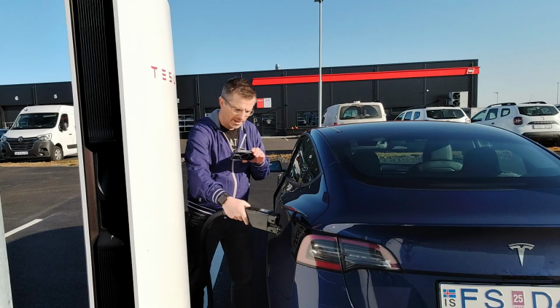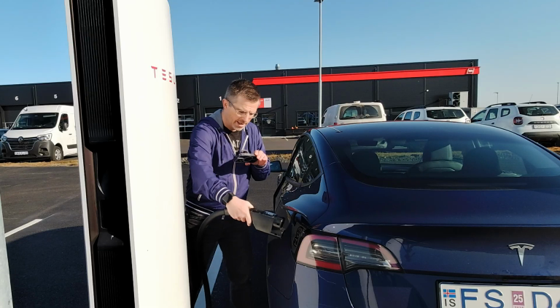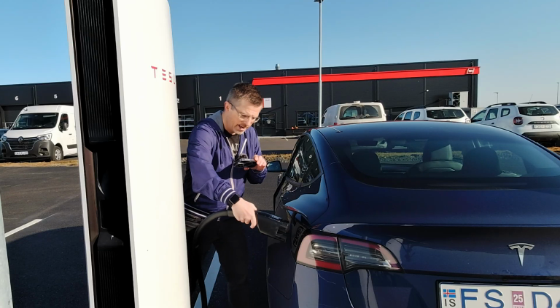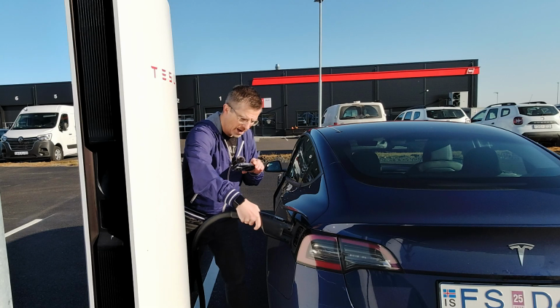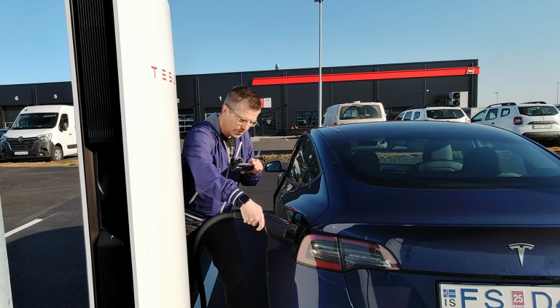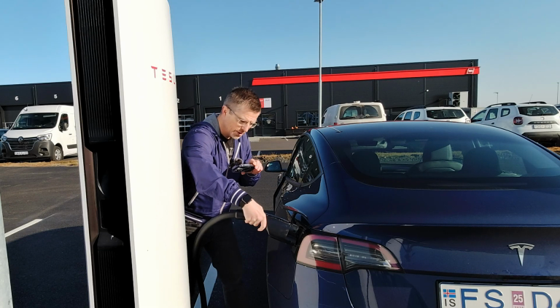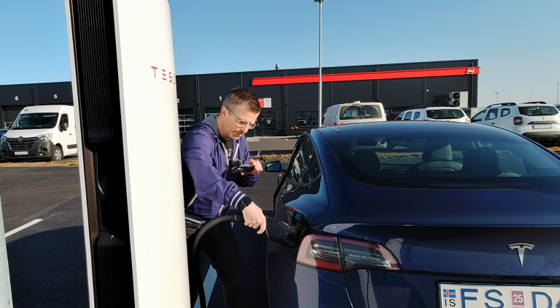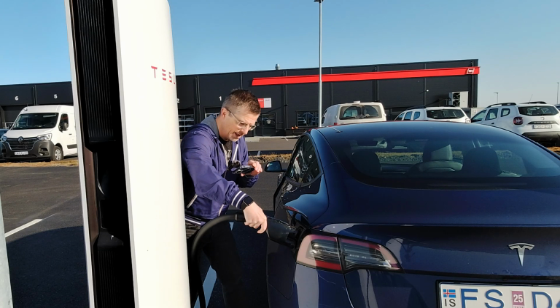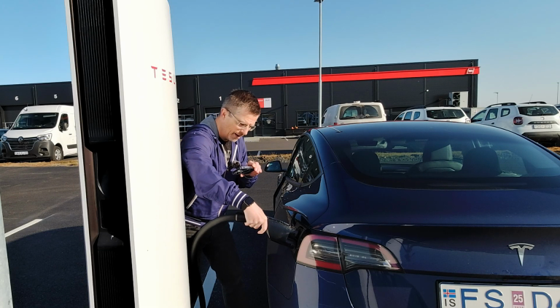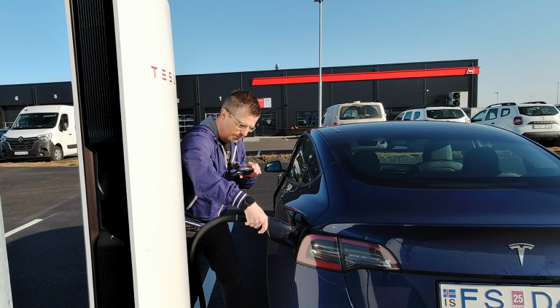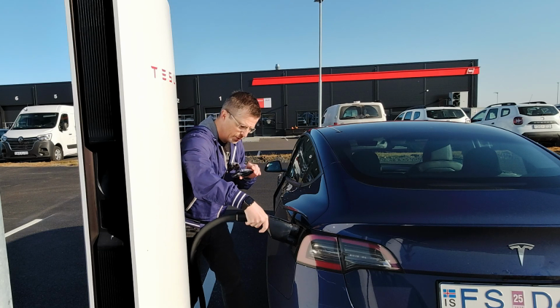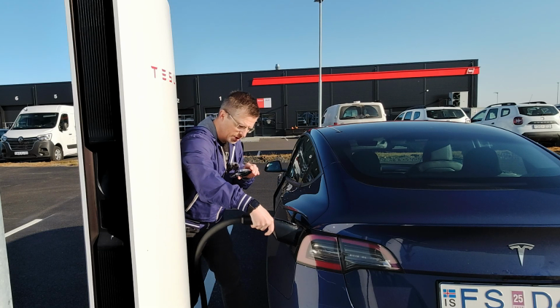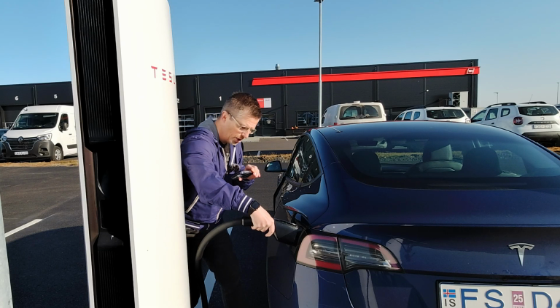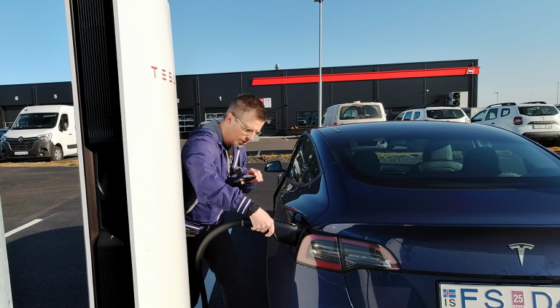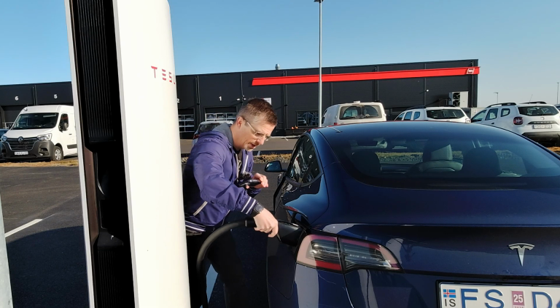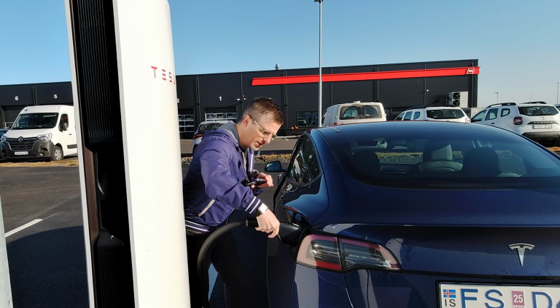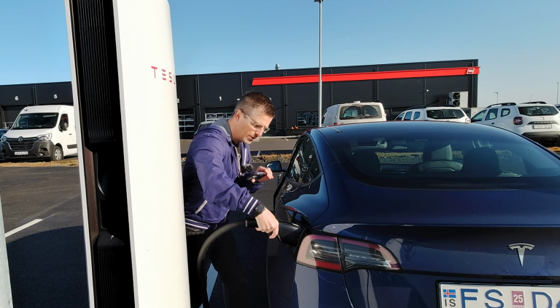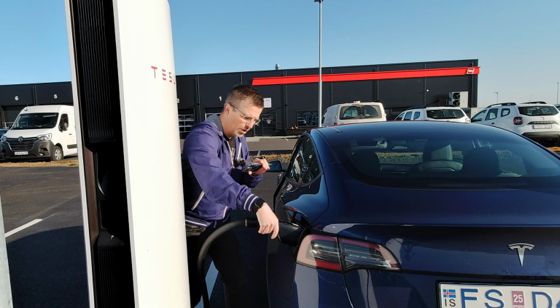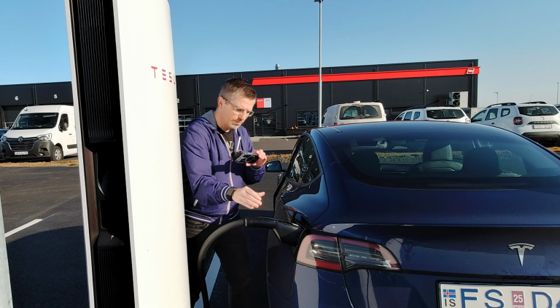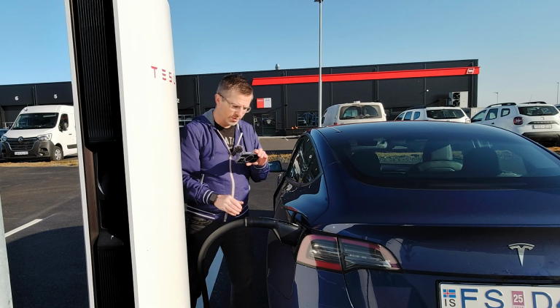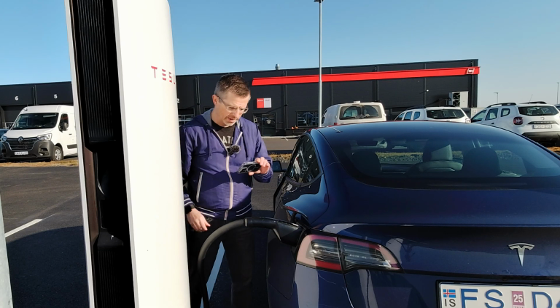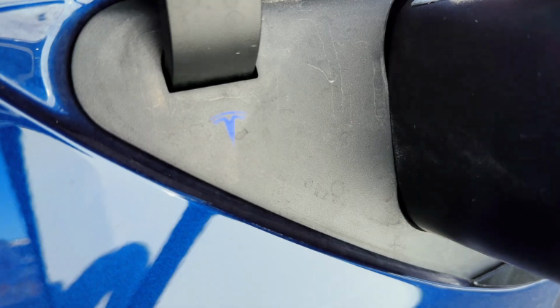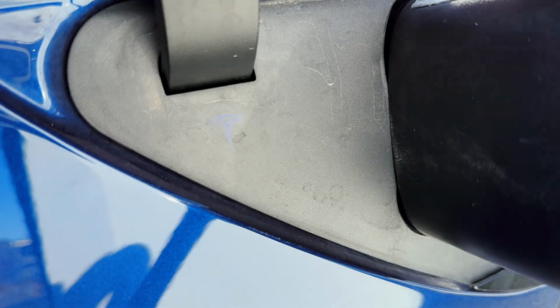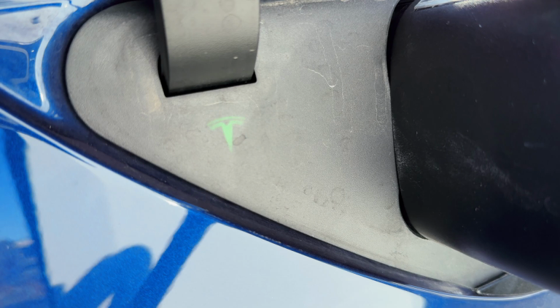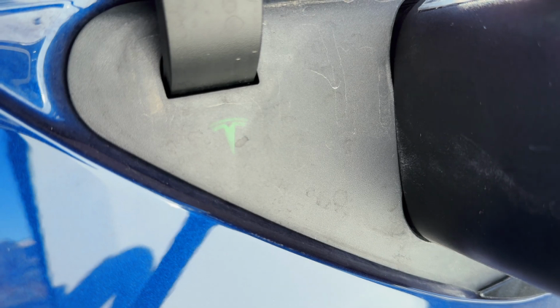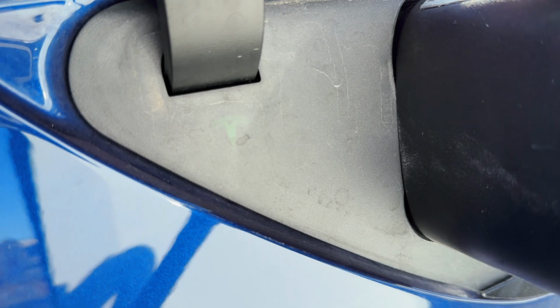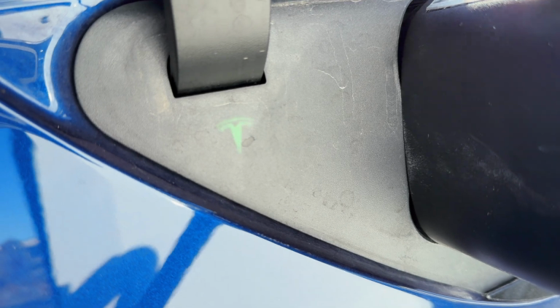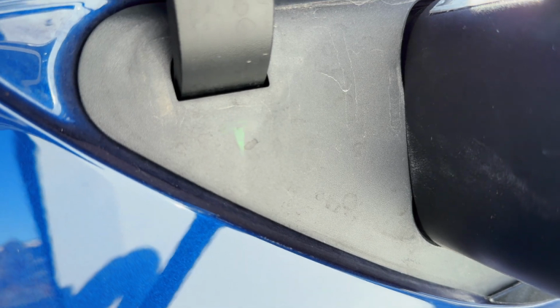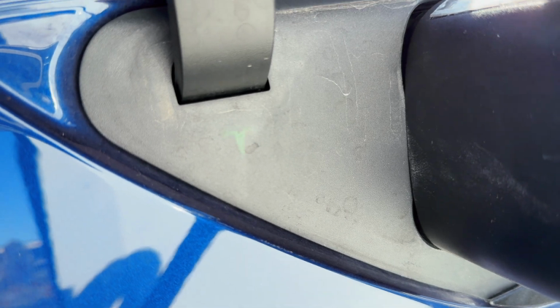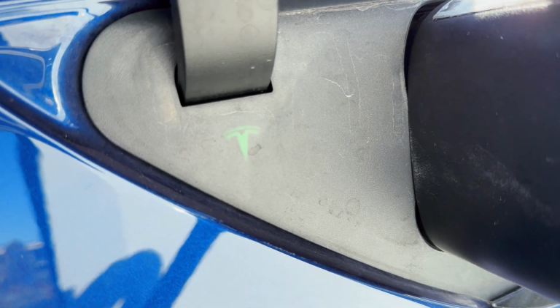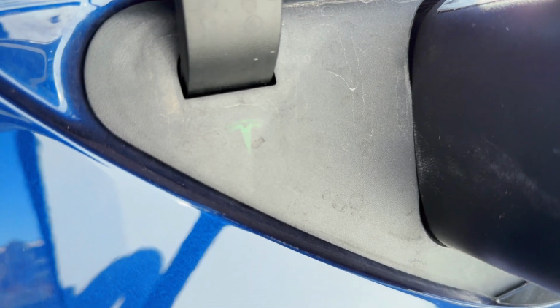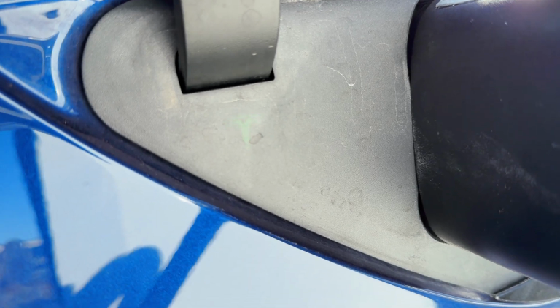You simply have to put the charger into the charge port. Tesla logo flashes green.